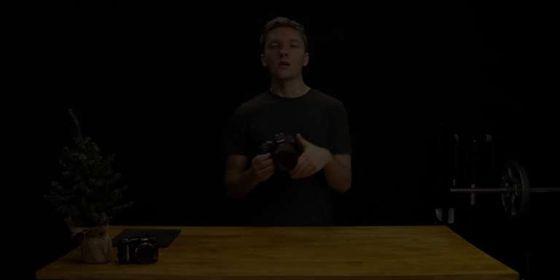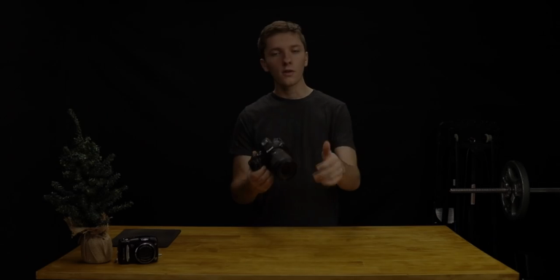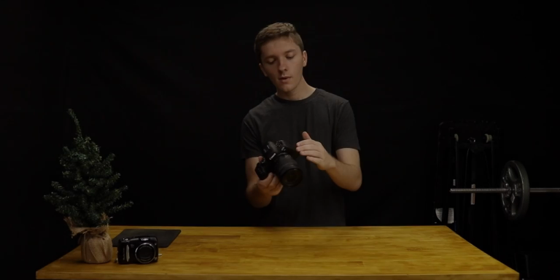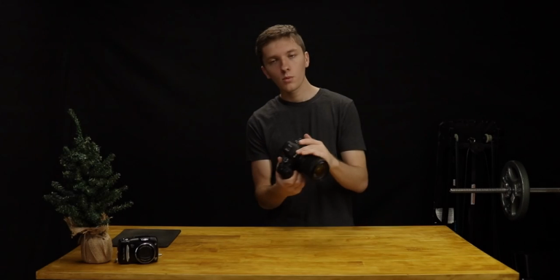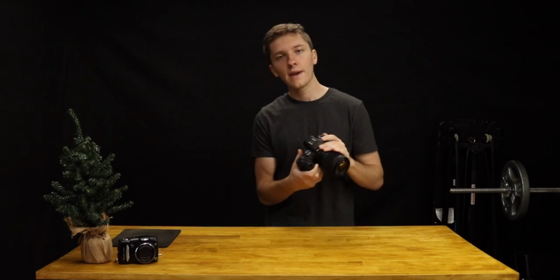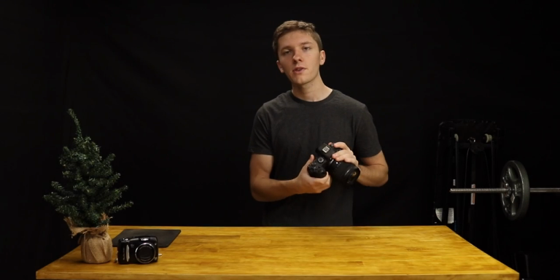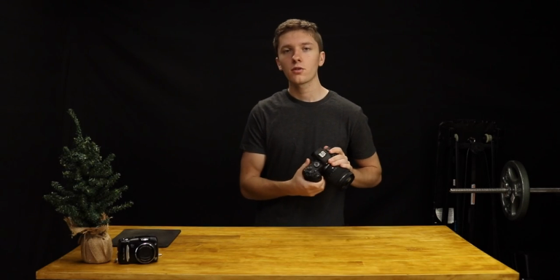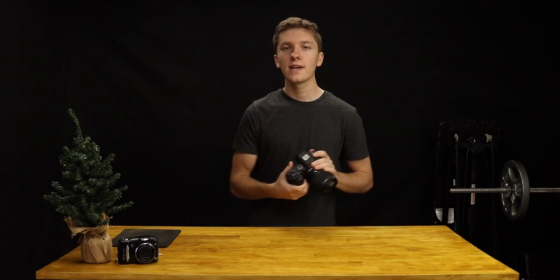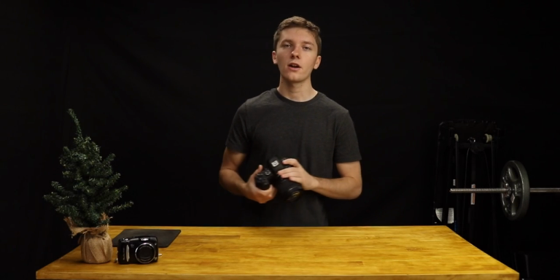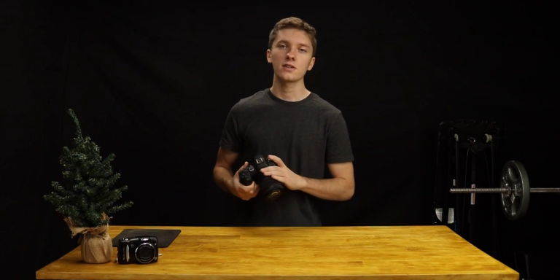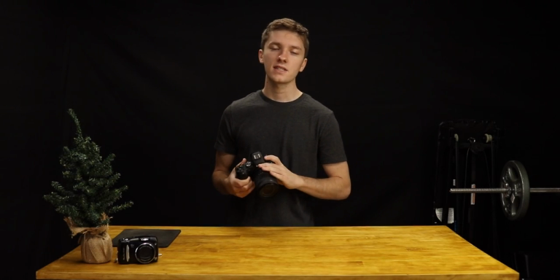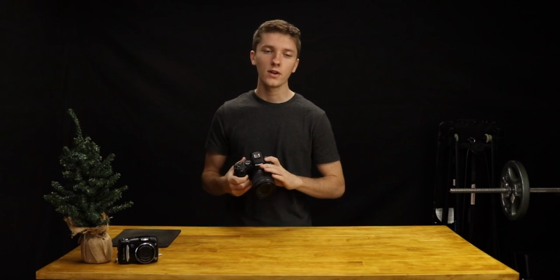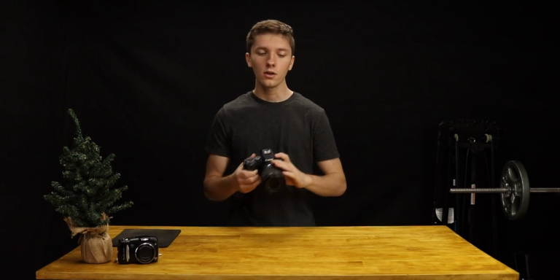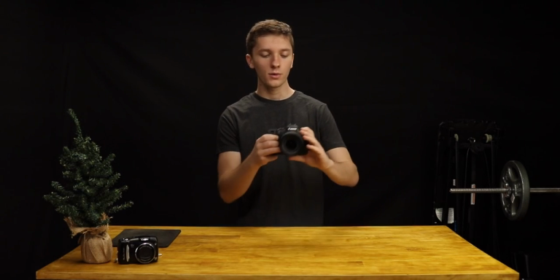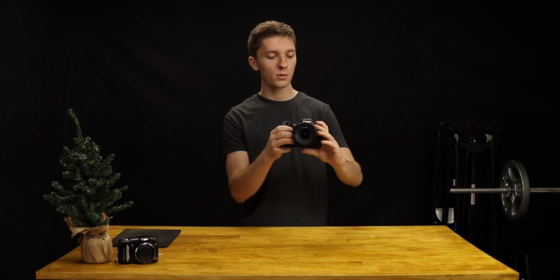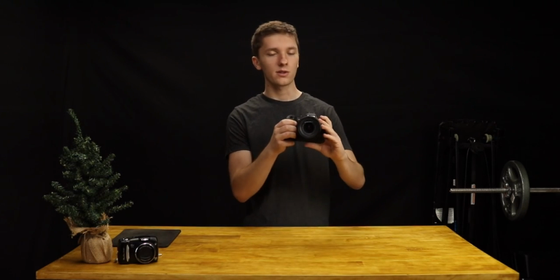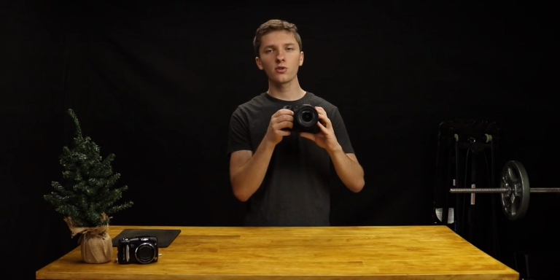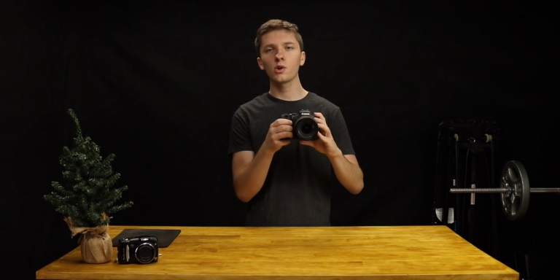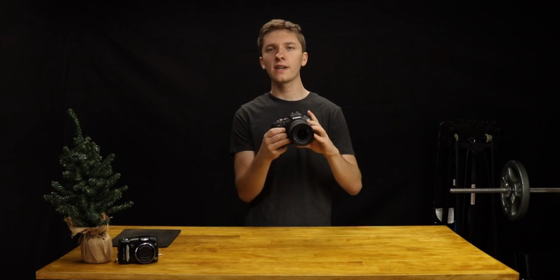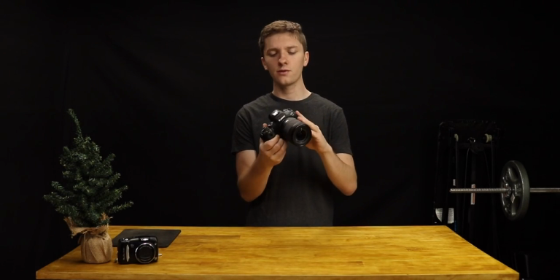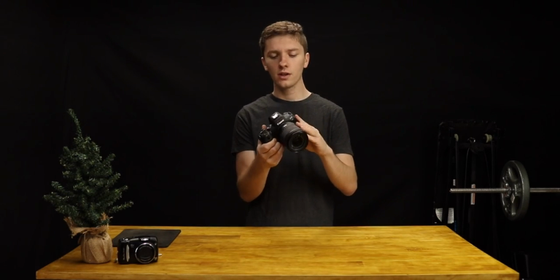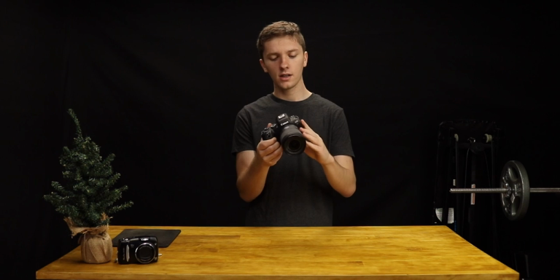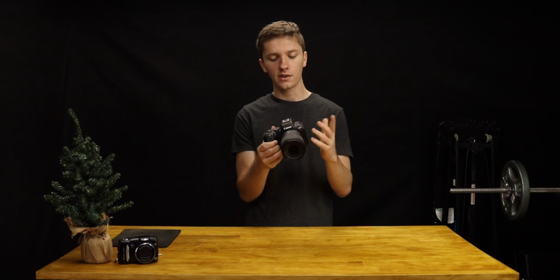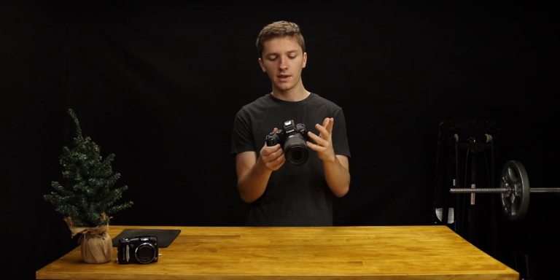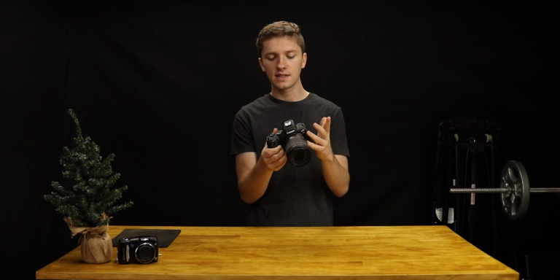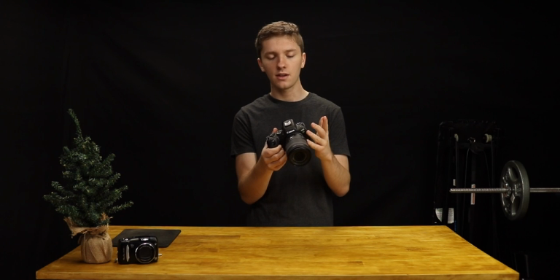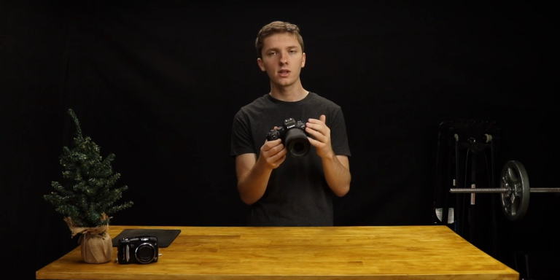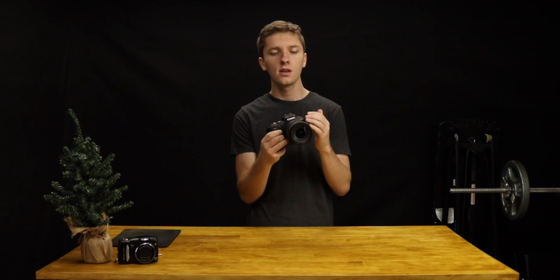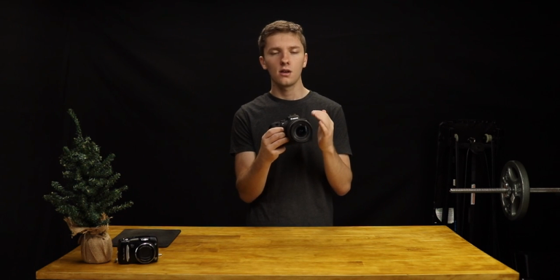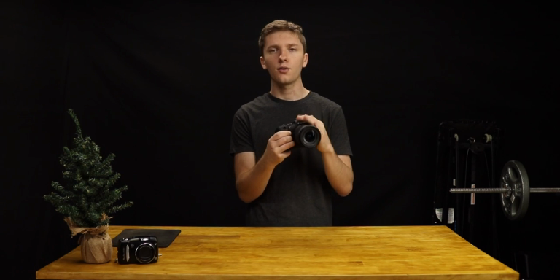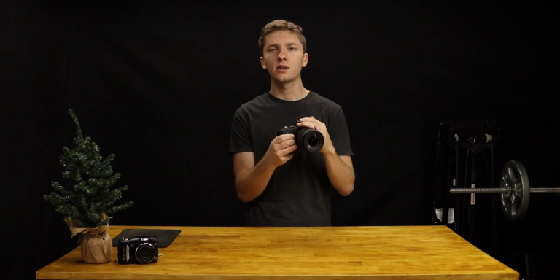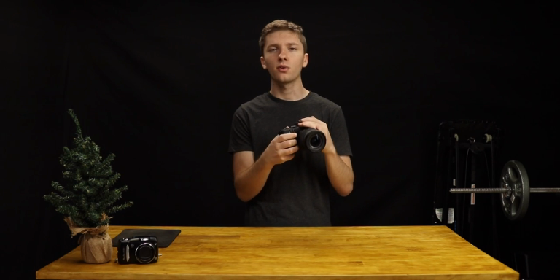All right, well we're back with another Canon R6 video. This one is really quick, it's very basic and simple.